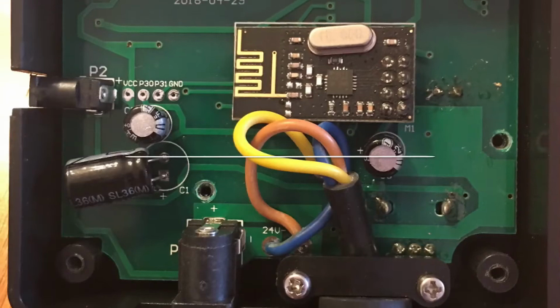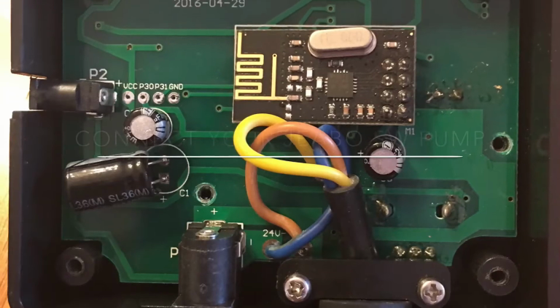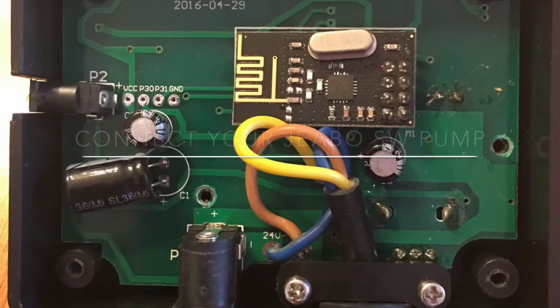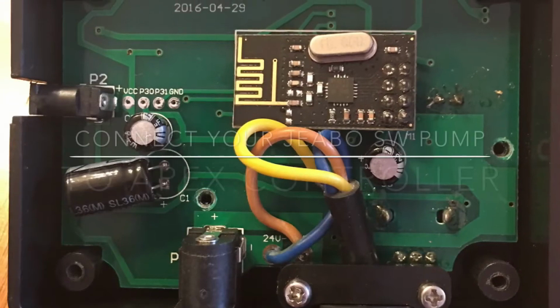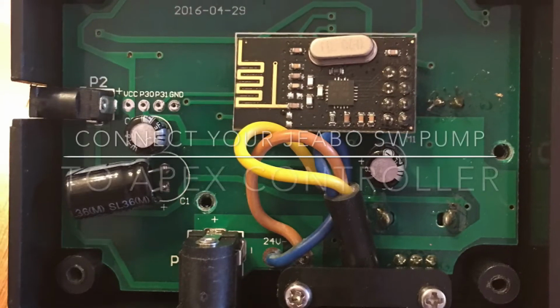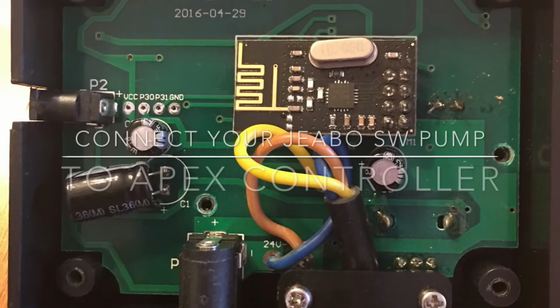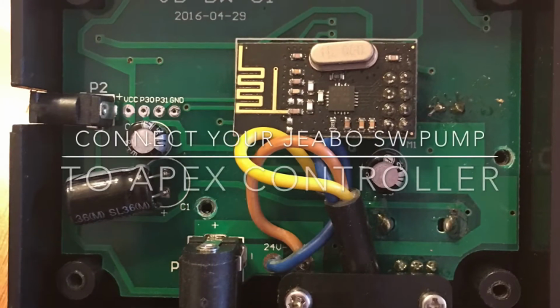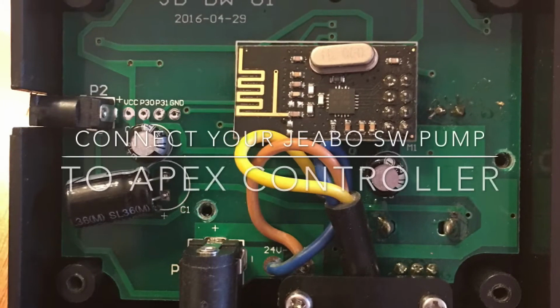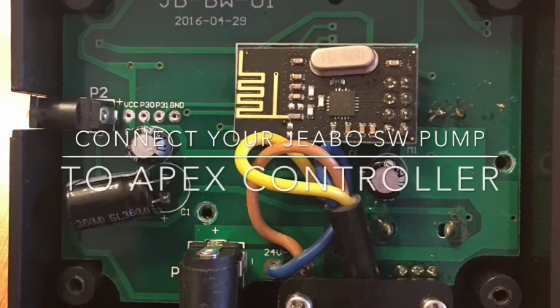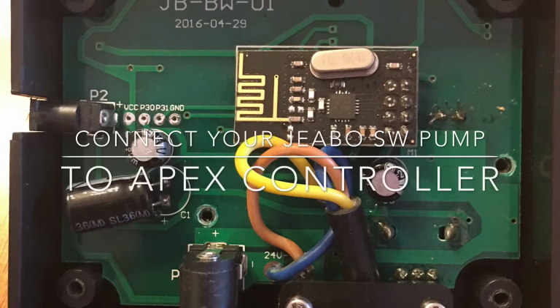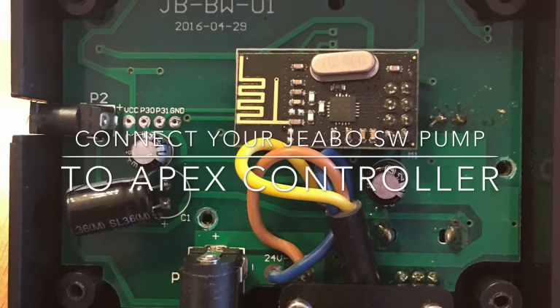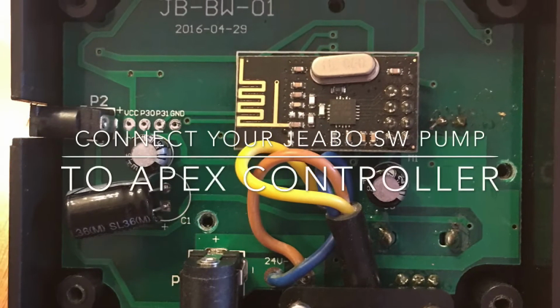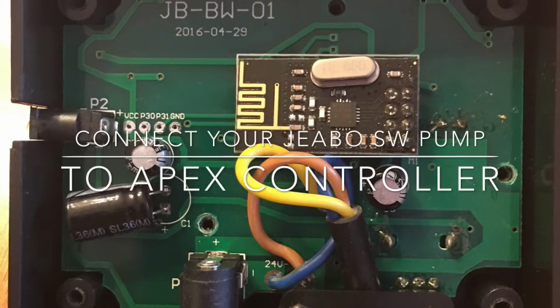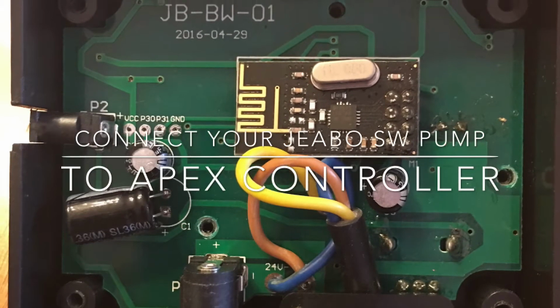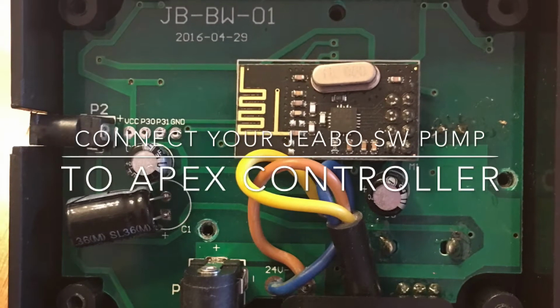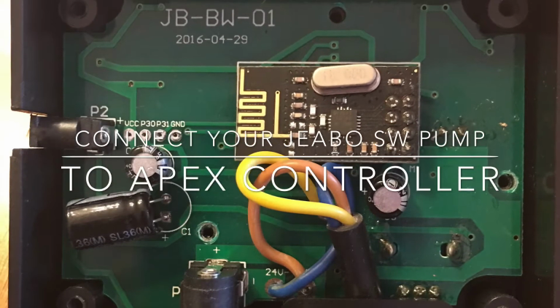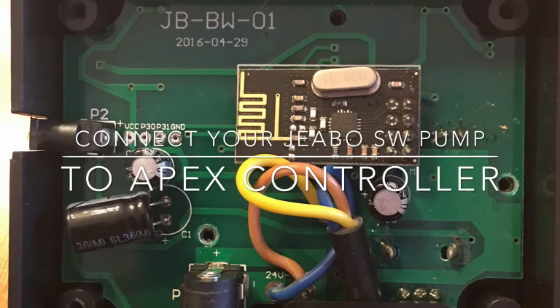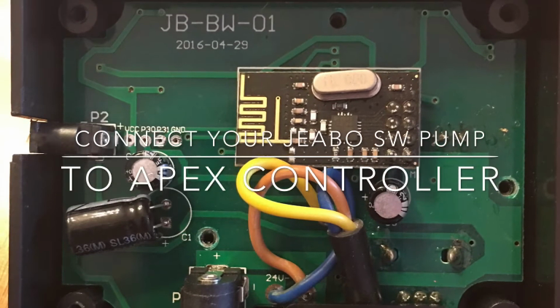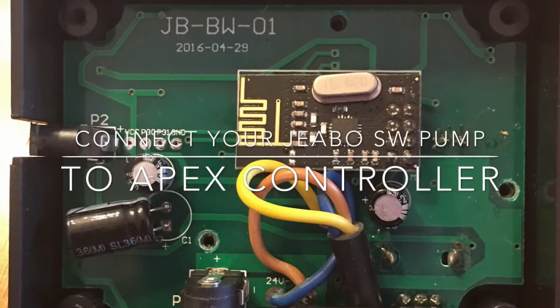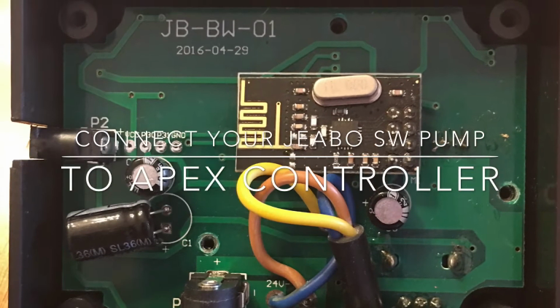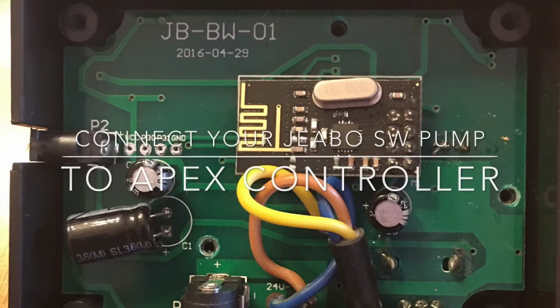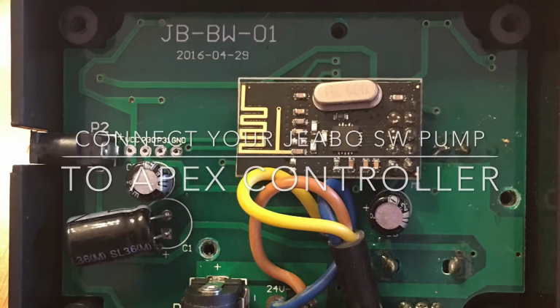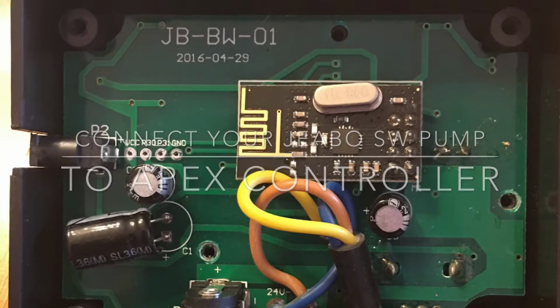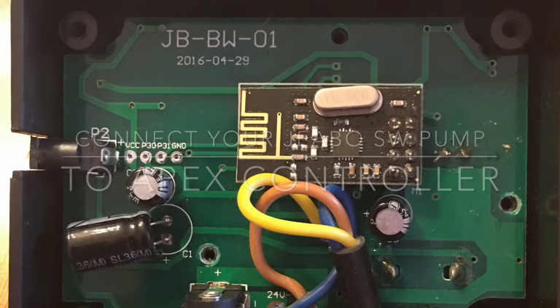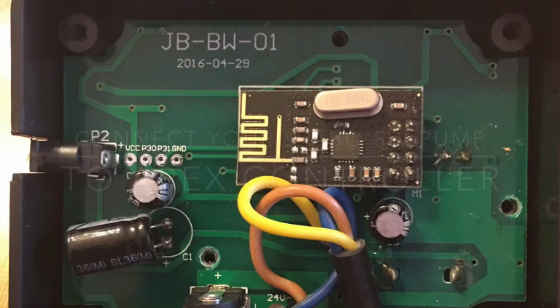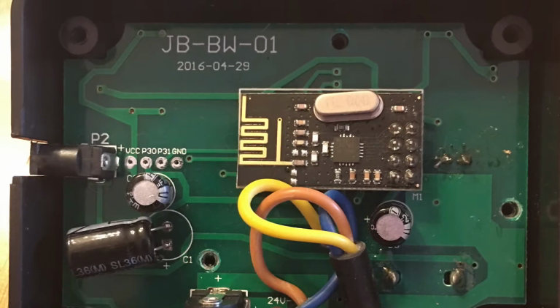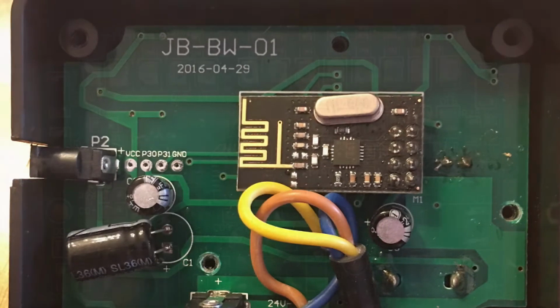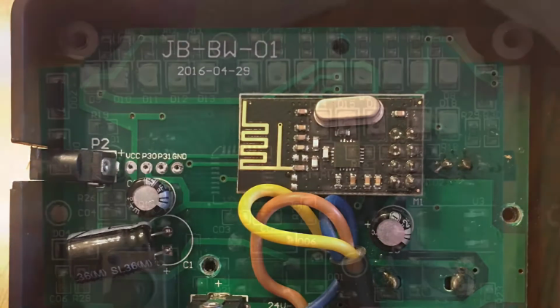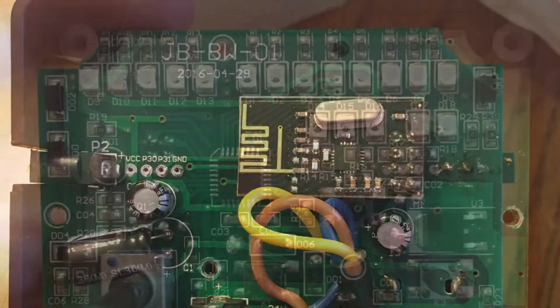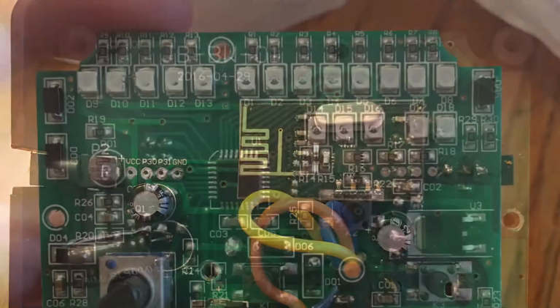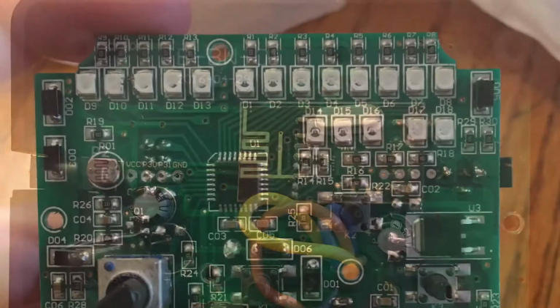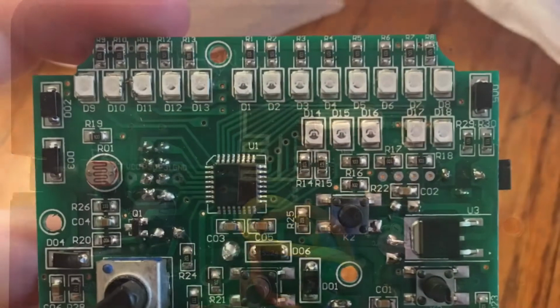Hey everybody, today I'm going to be showing you how to connect your JBO SW pump to your Apex controller.